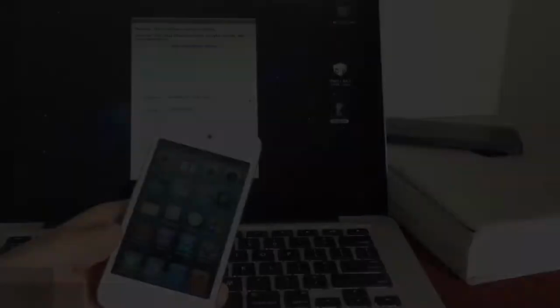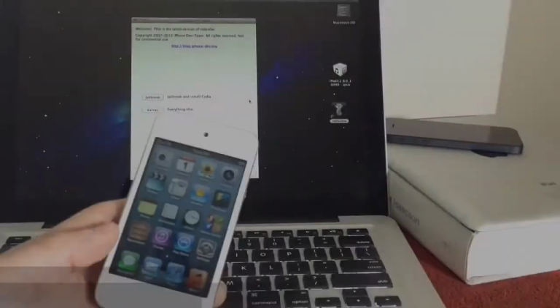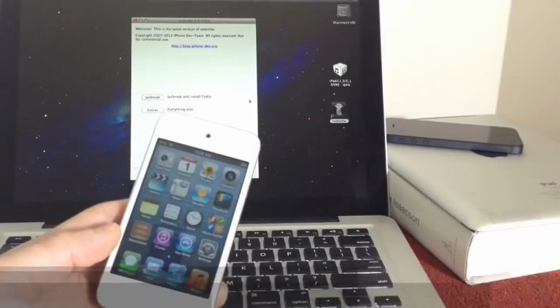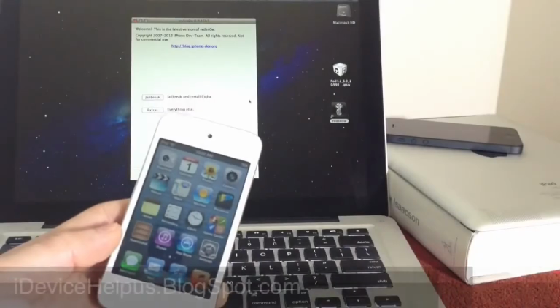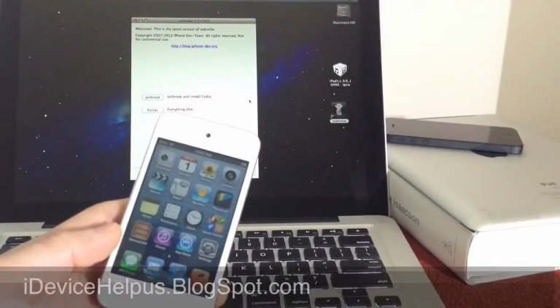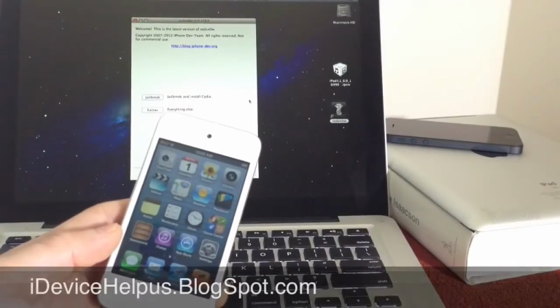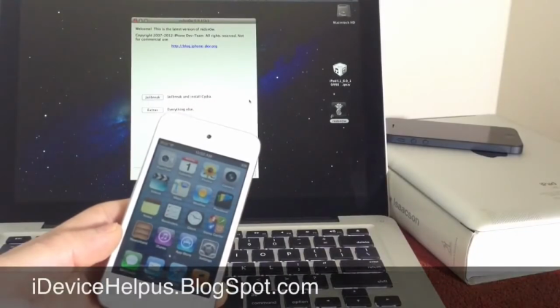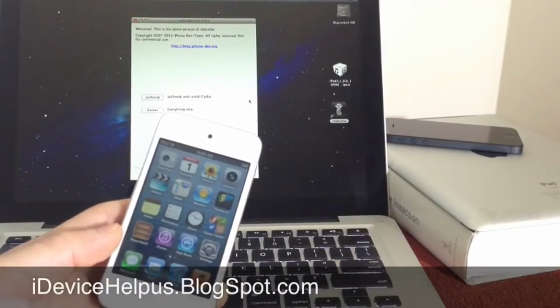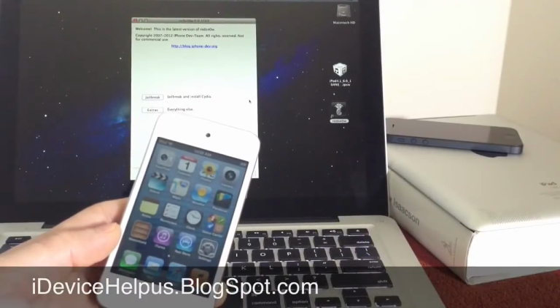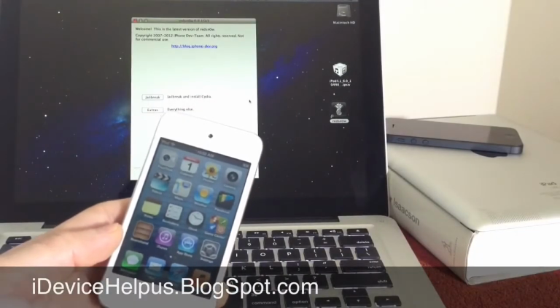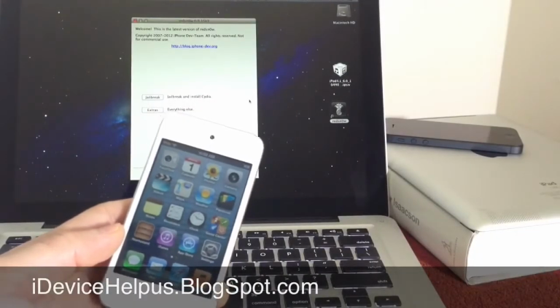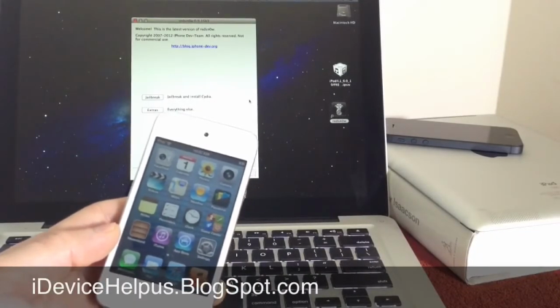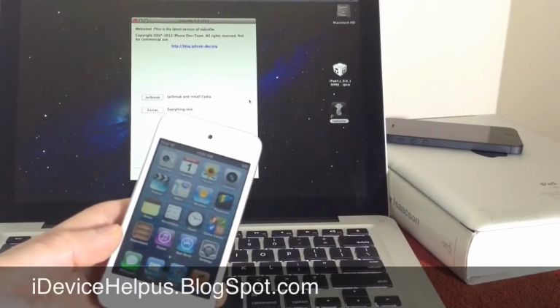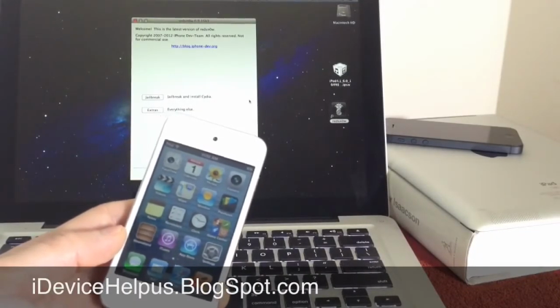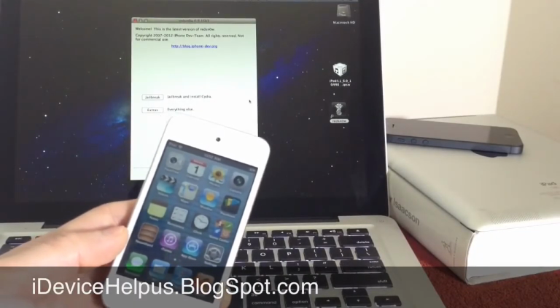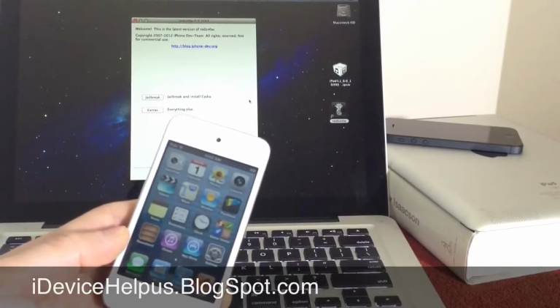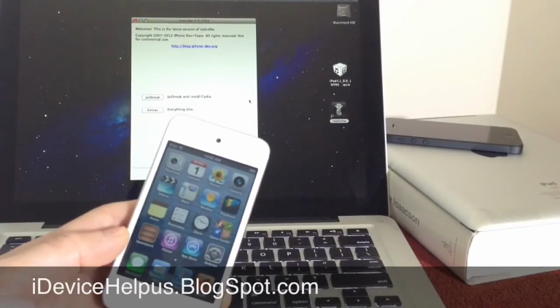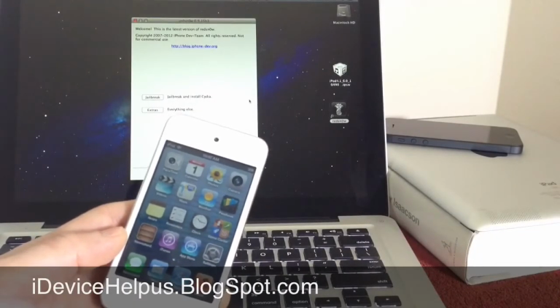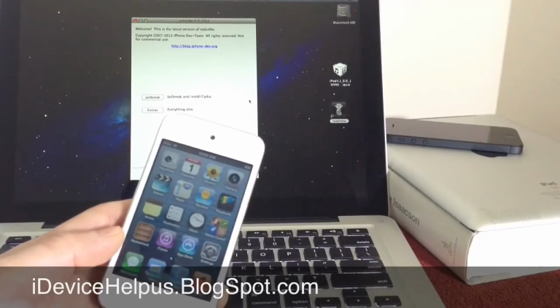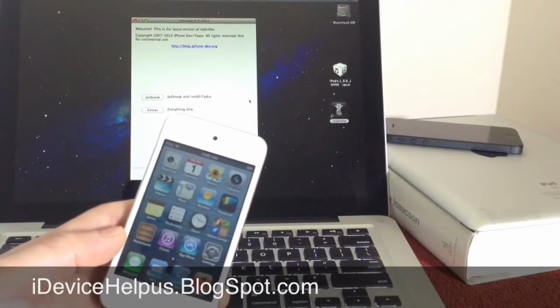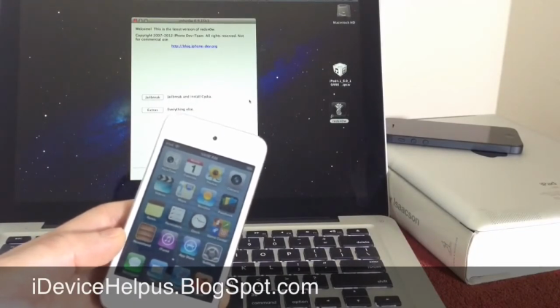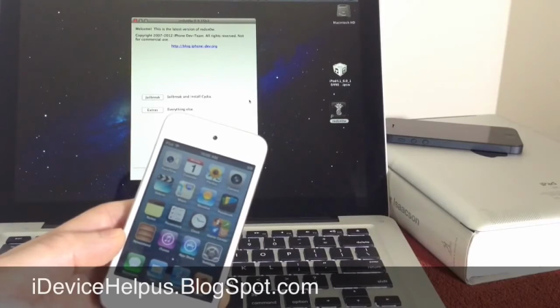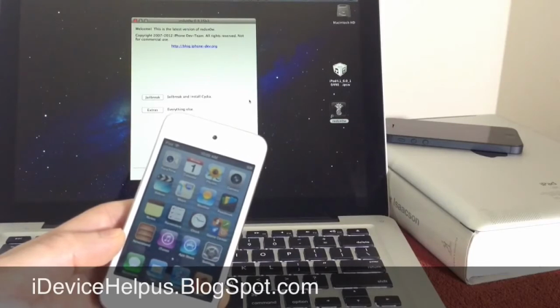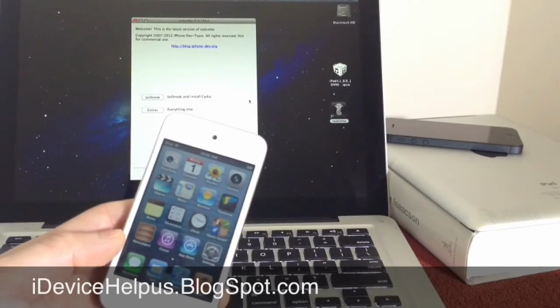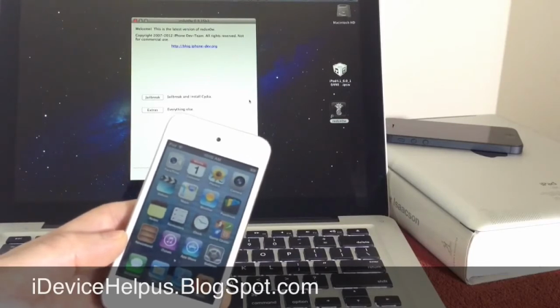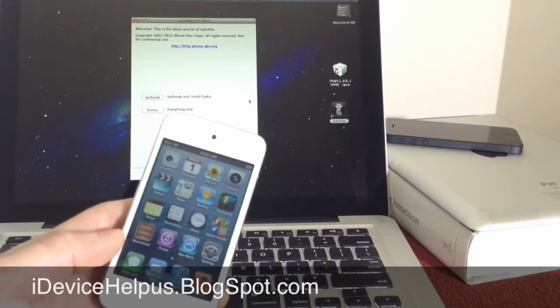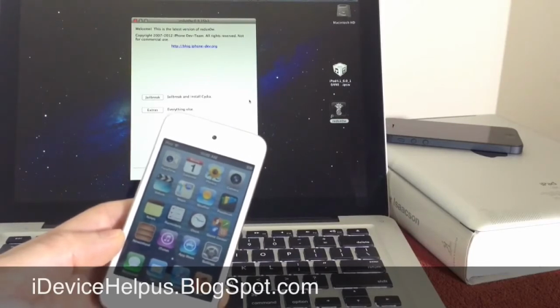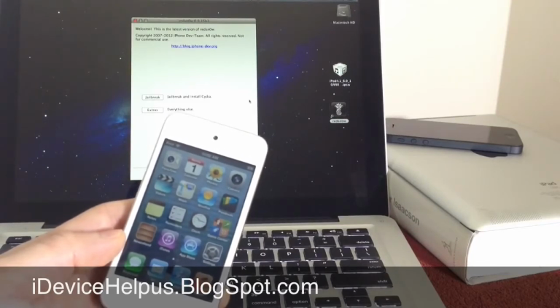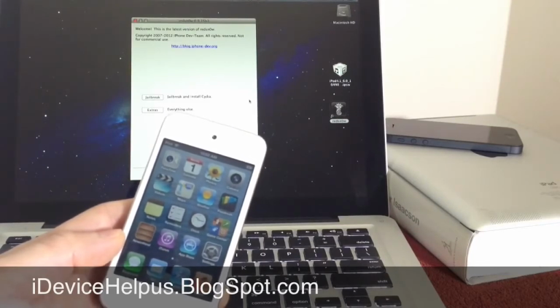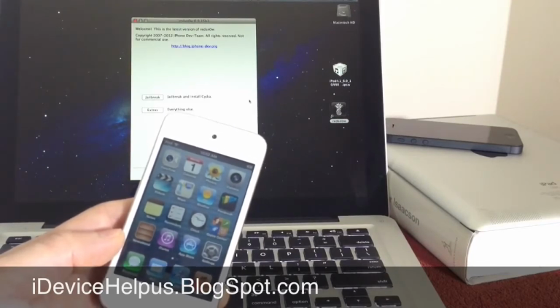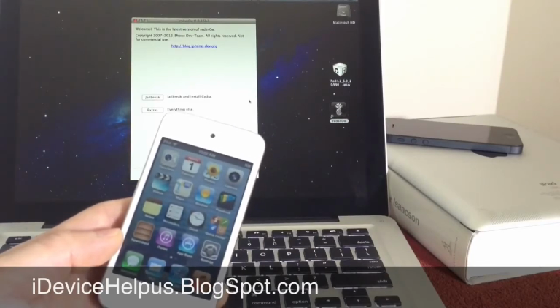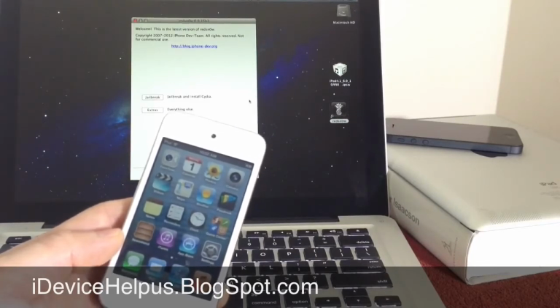Hey, what's going on YouTube? iDeviceHelp here. Today in this video, I'm going to be showing you guys how to perform a semi-tethered jailbreak for iOS 6.1.3.